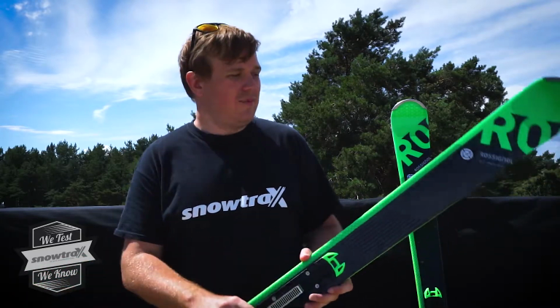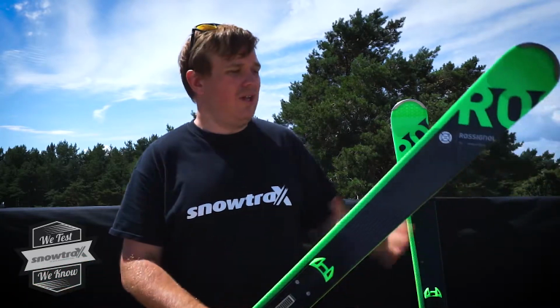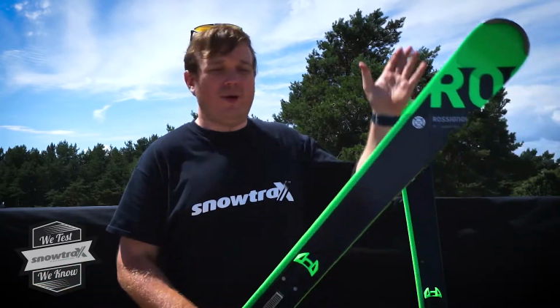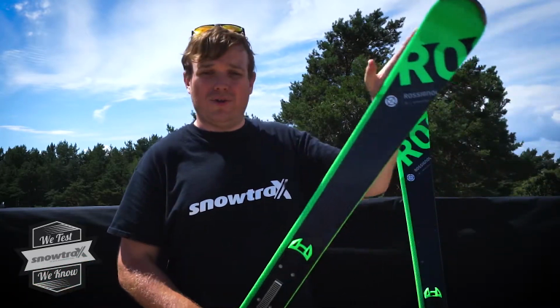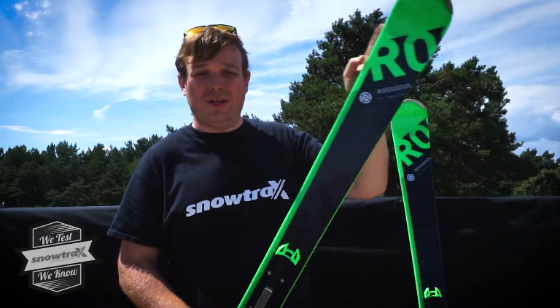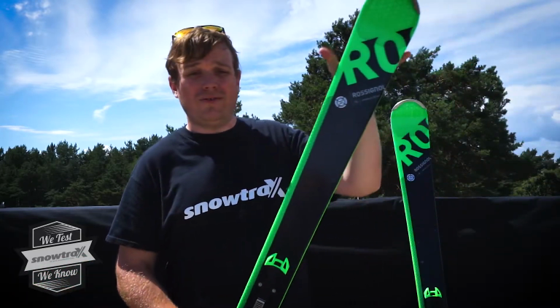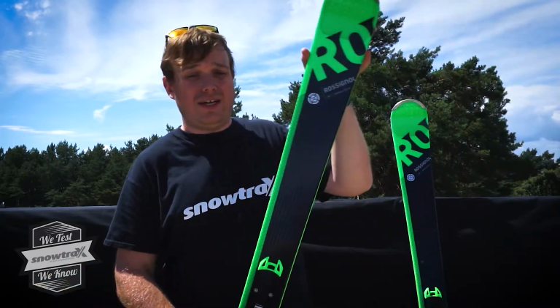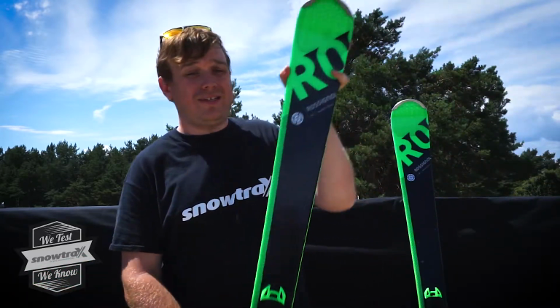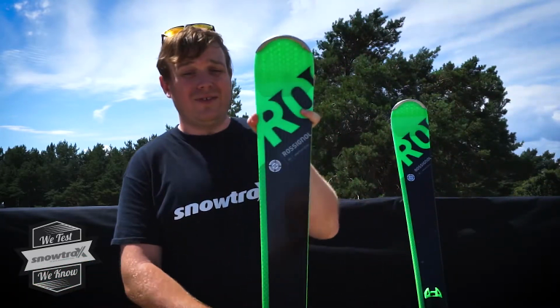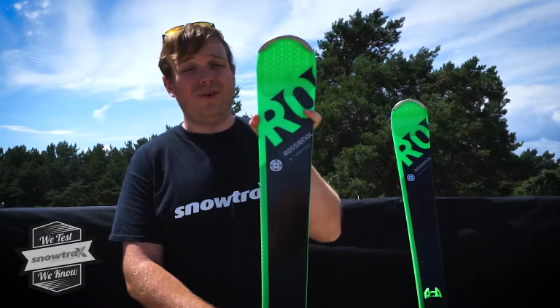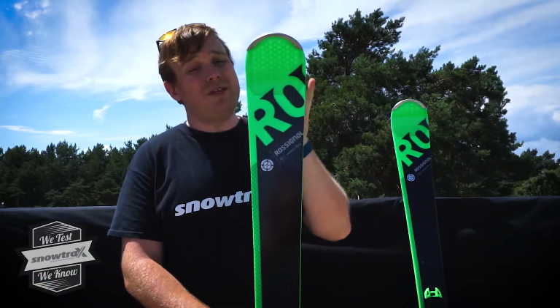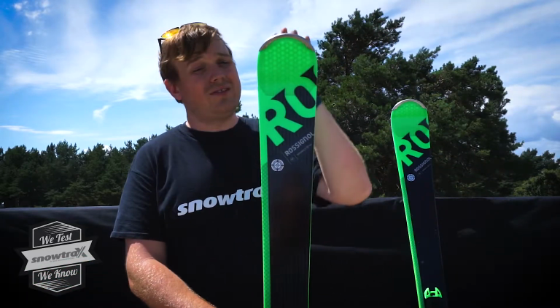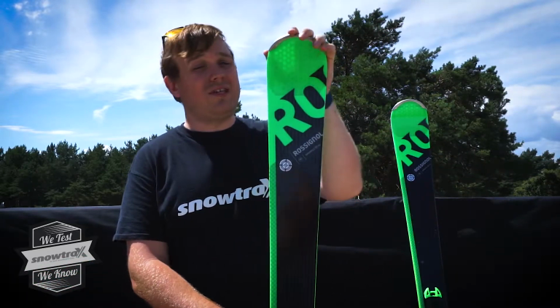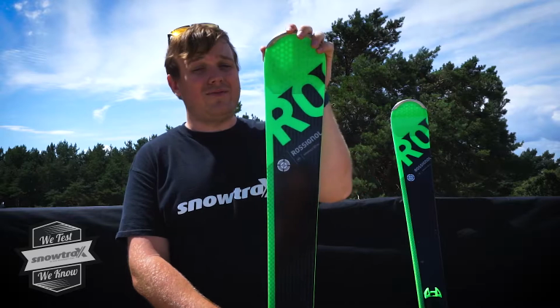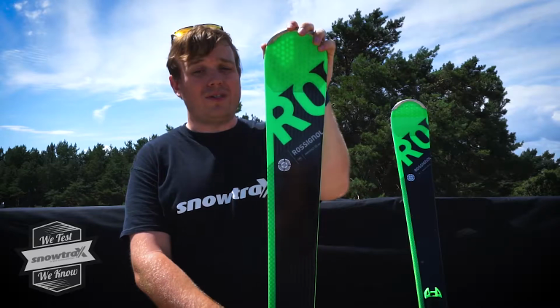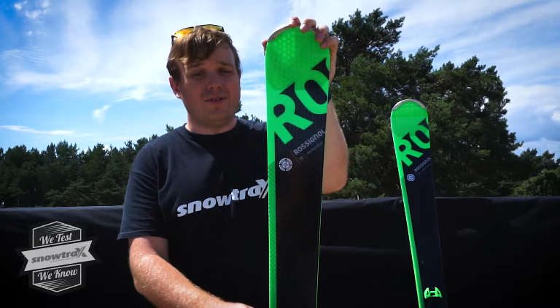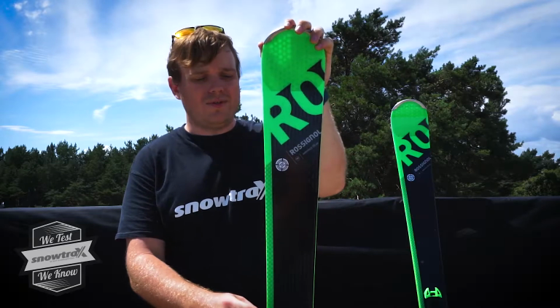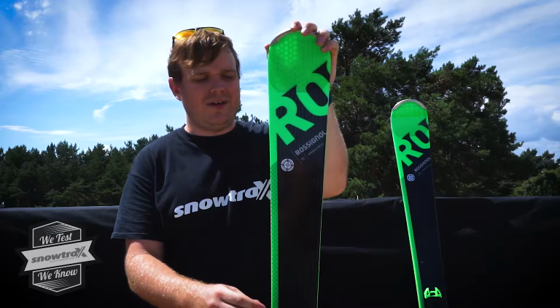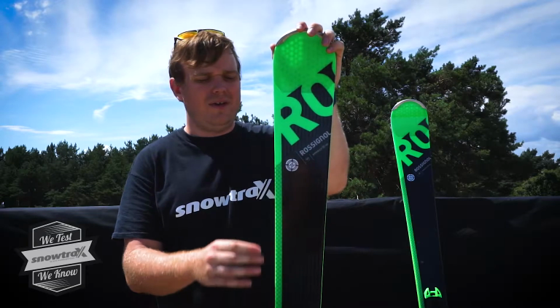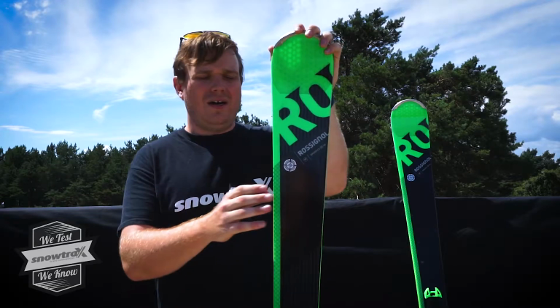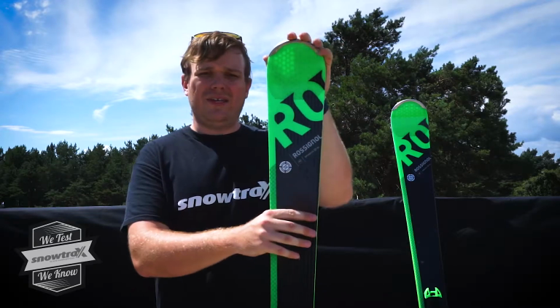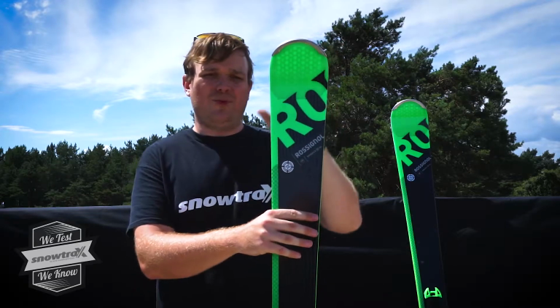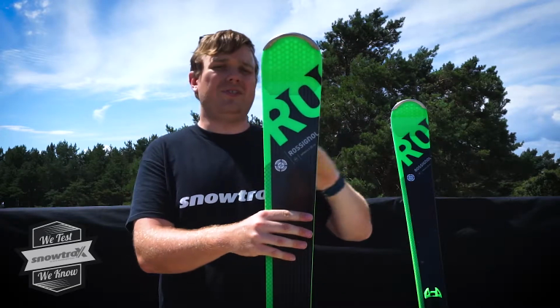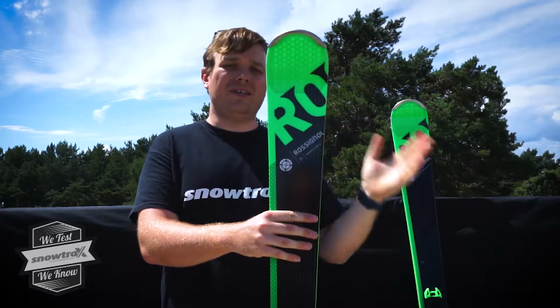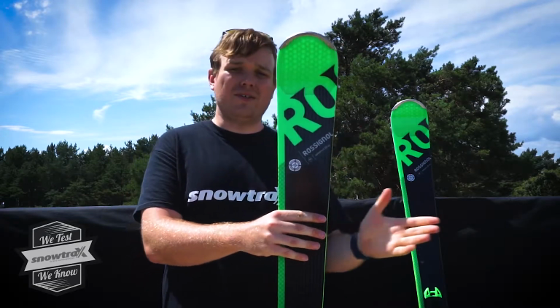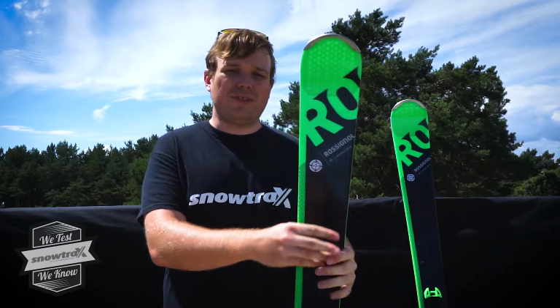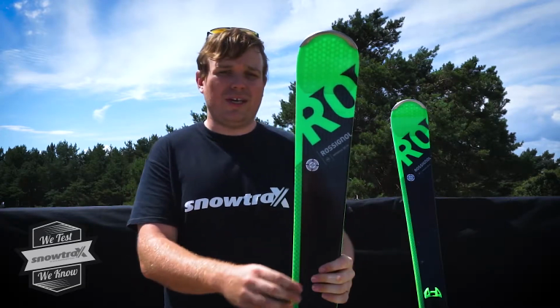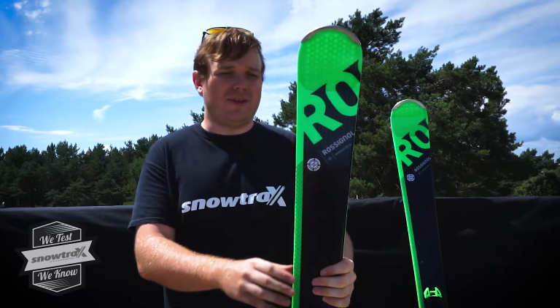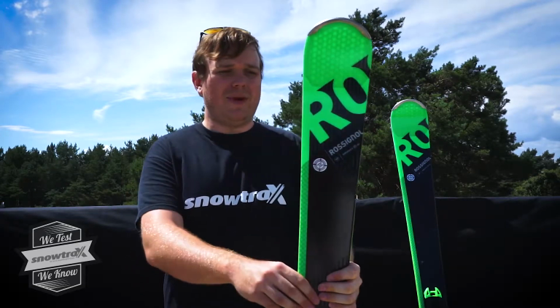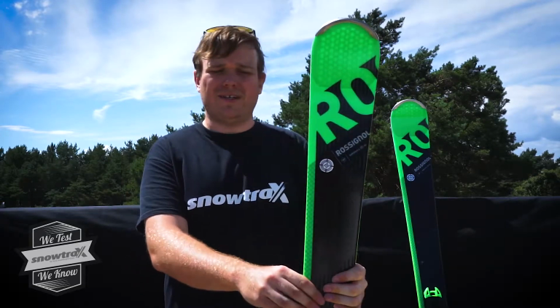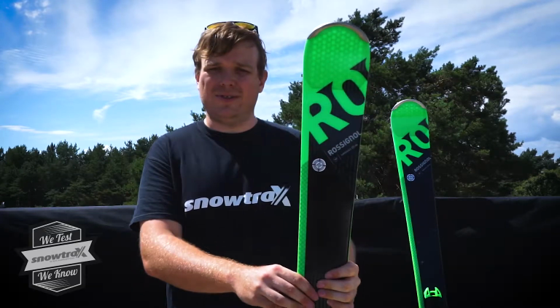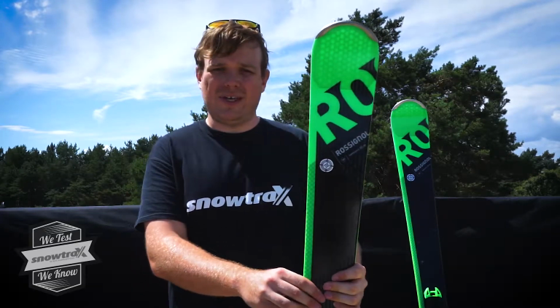A little bit of rocker in the nose and 88mm underfoot means the ski does float up in the soft stuff. I'd say it's more of a side country ski rather than a back country ski.